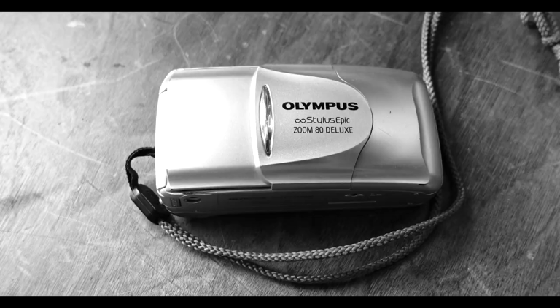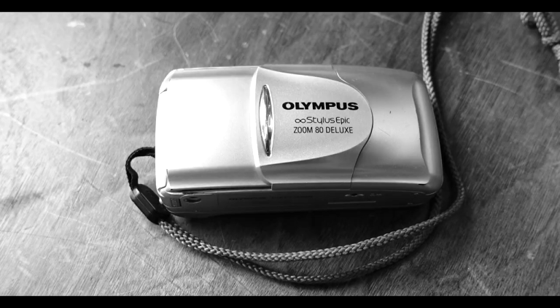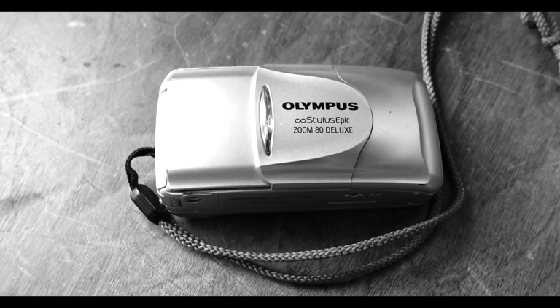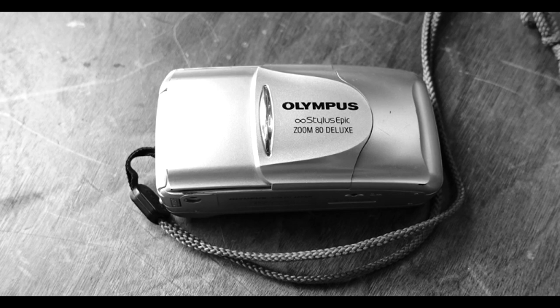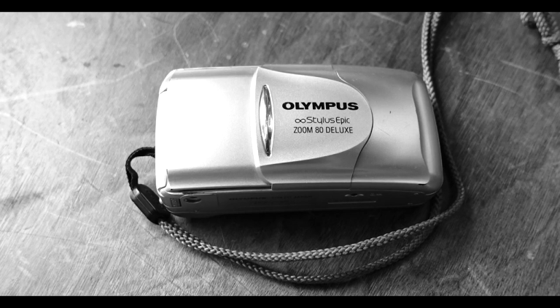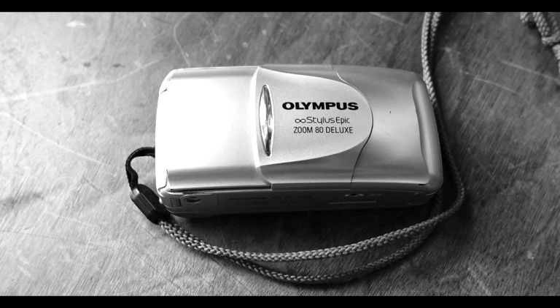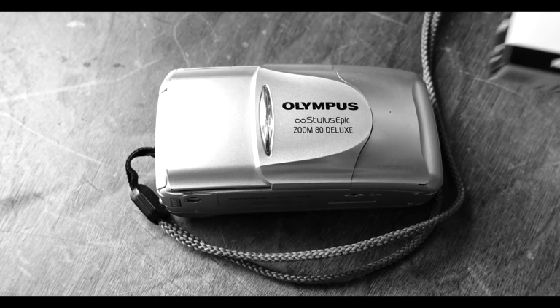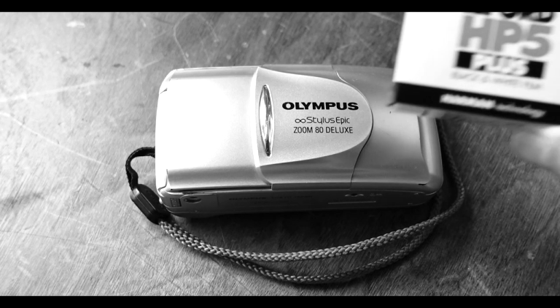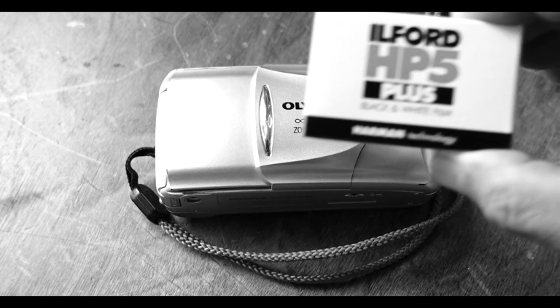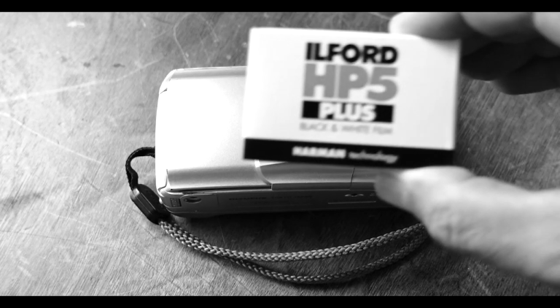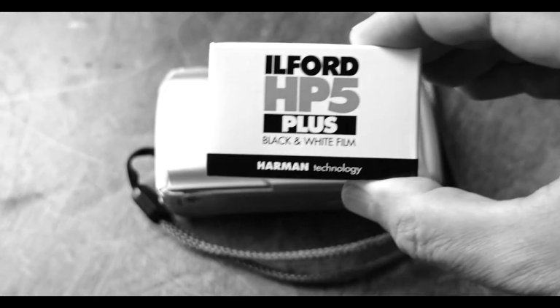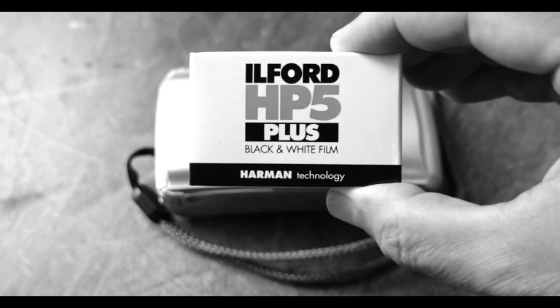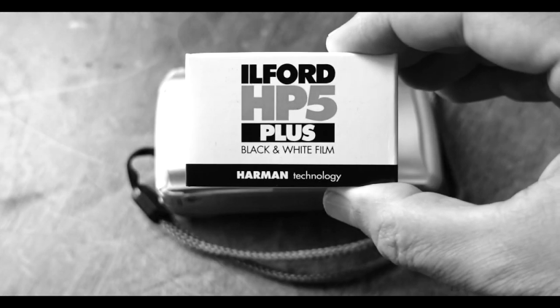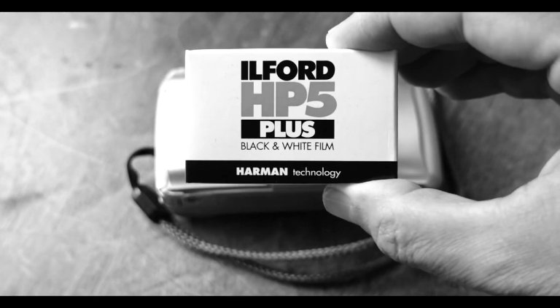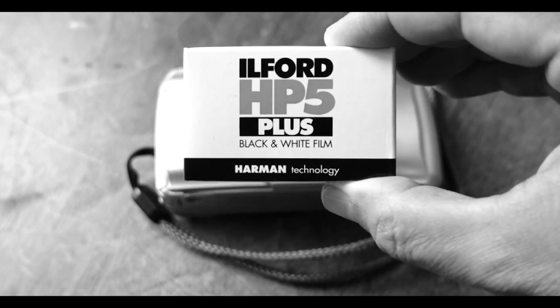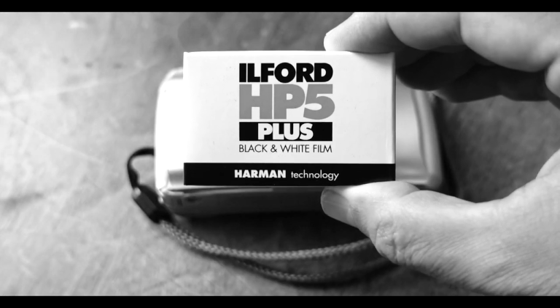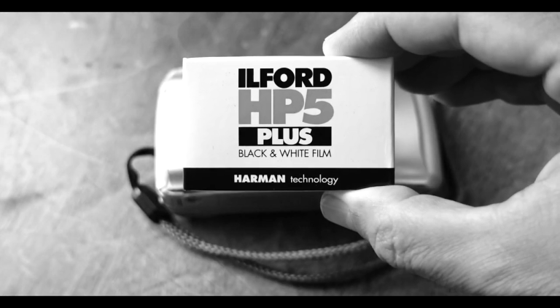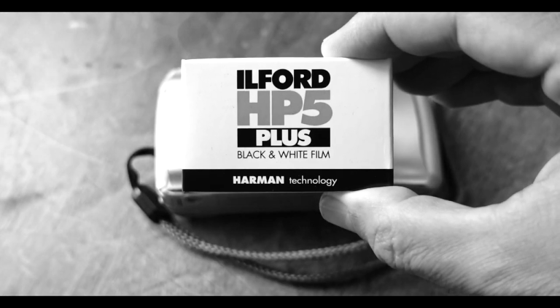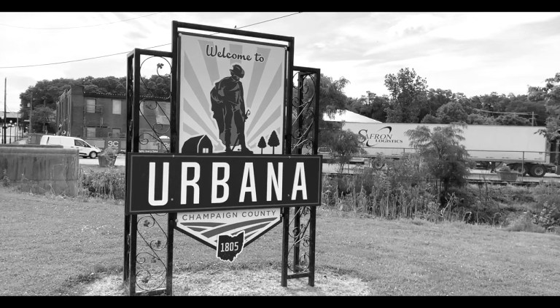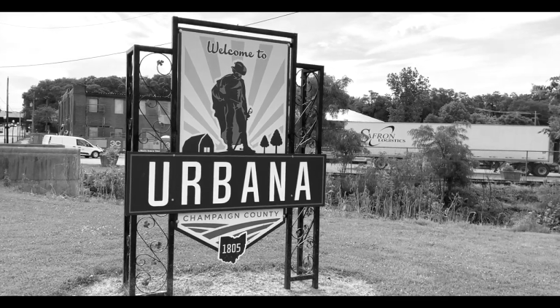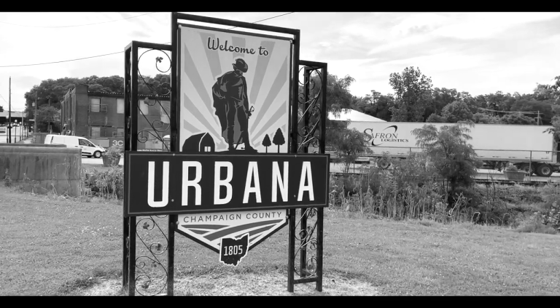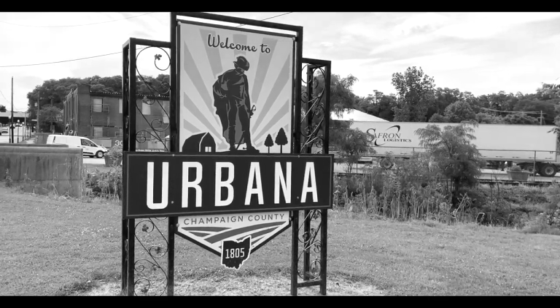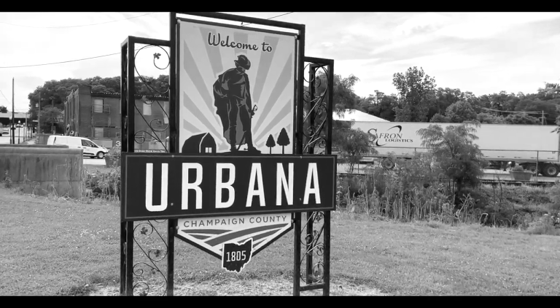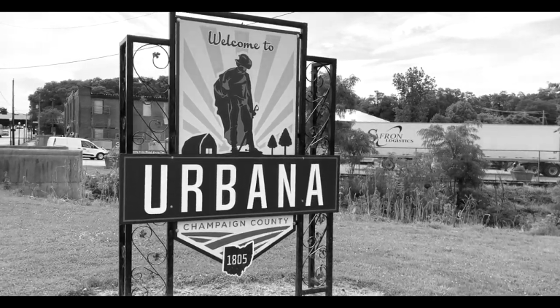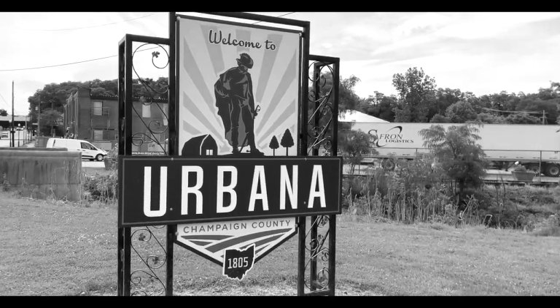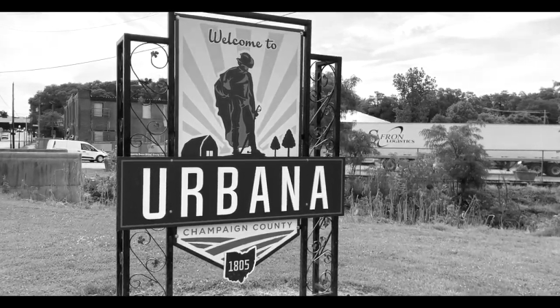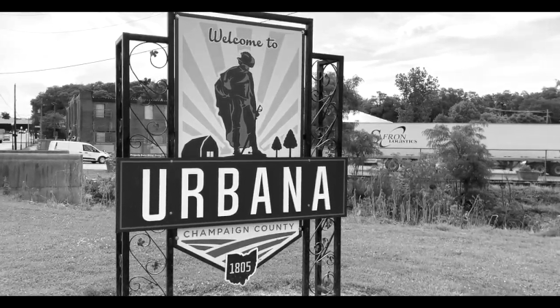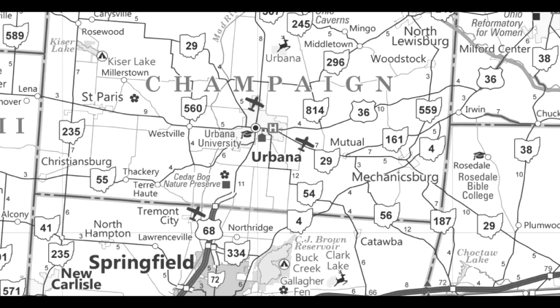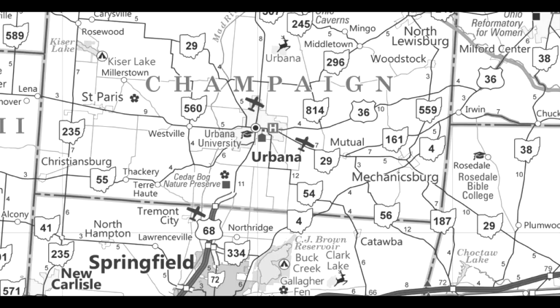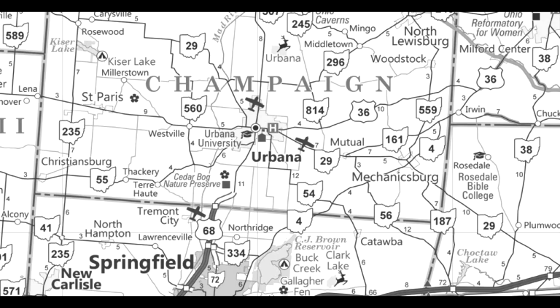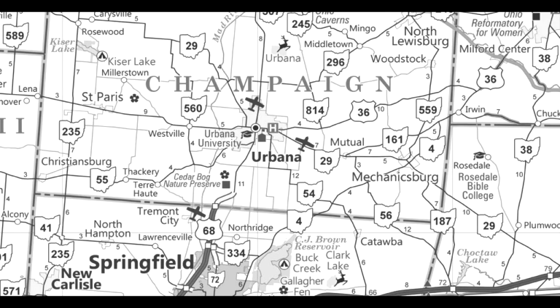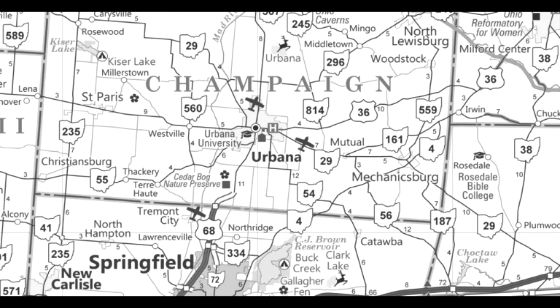So I loaded a roll of HP5 Plus into the Zoom 80 Deluxe and headed to the town of Urbana, Ohio, about an hour west of where I live.